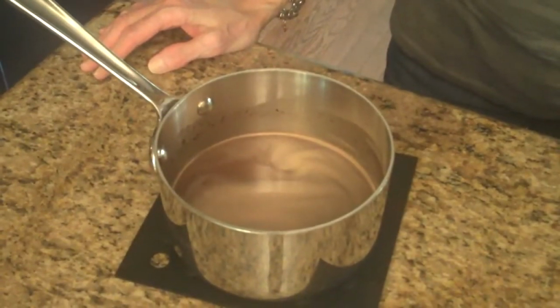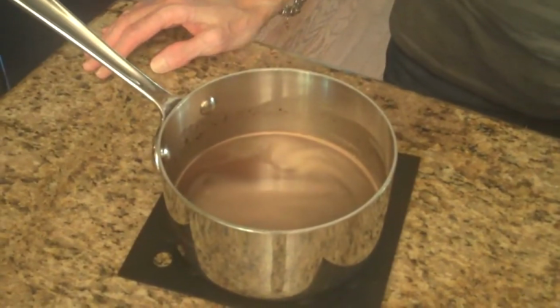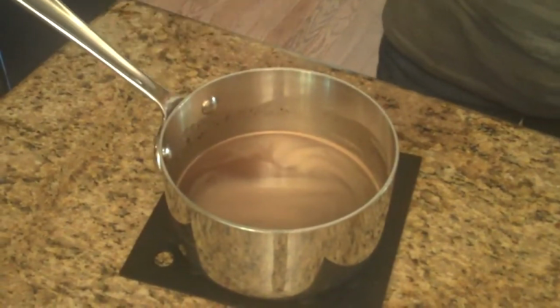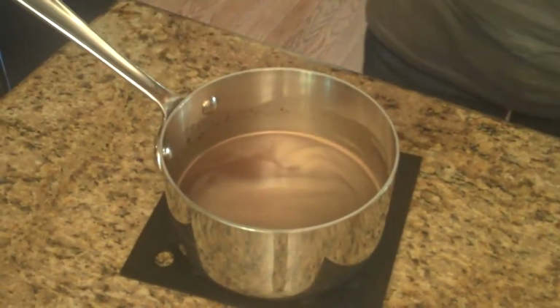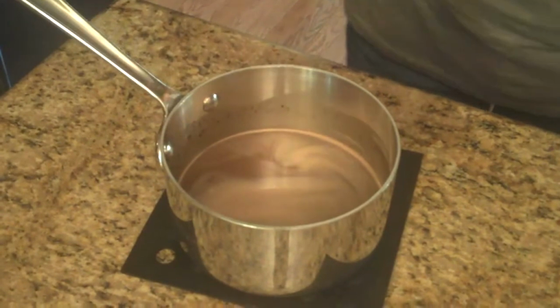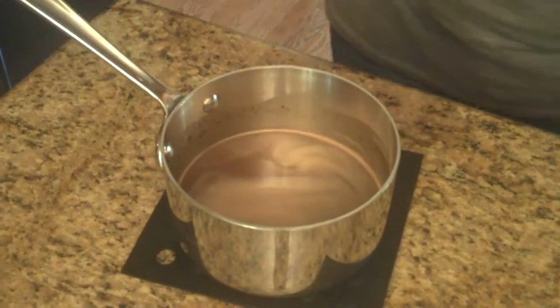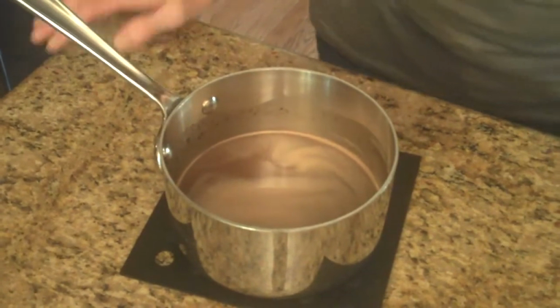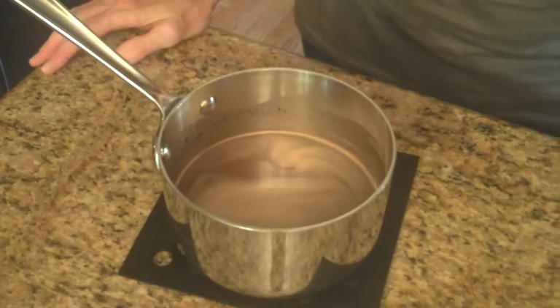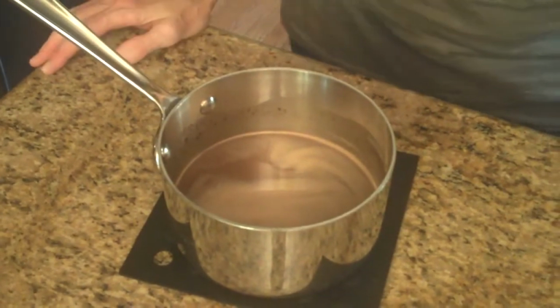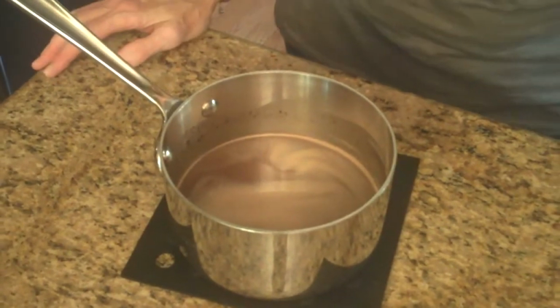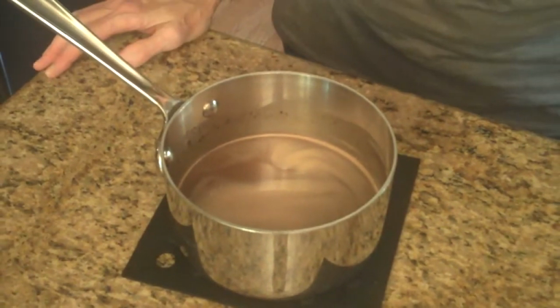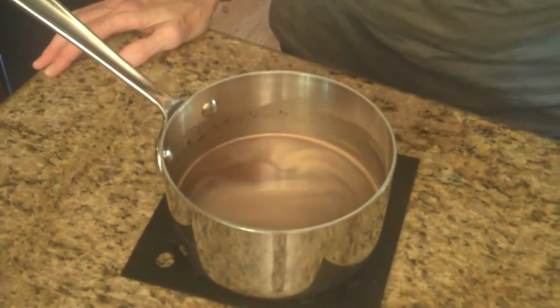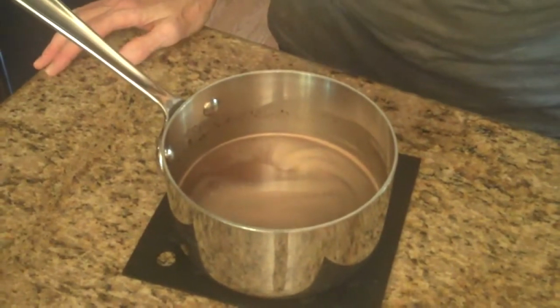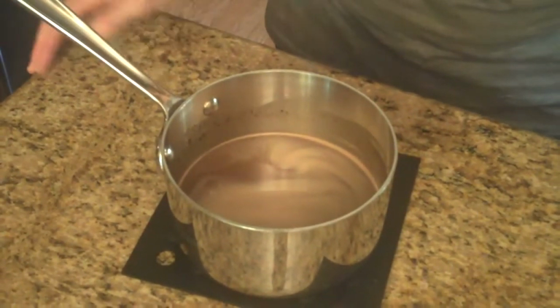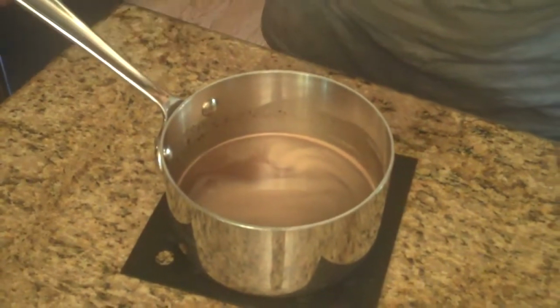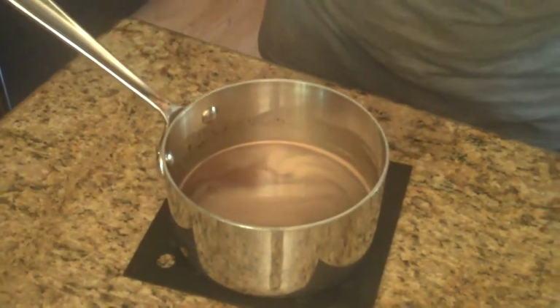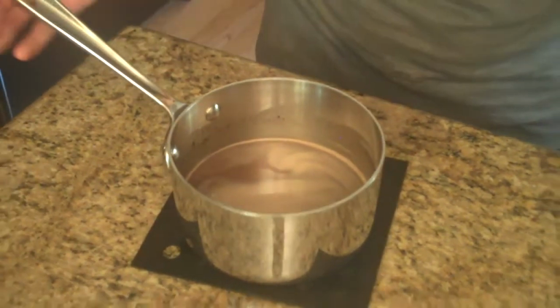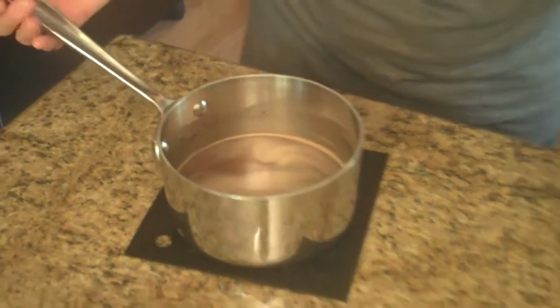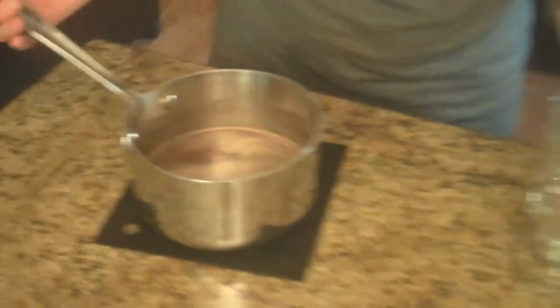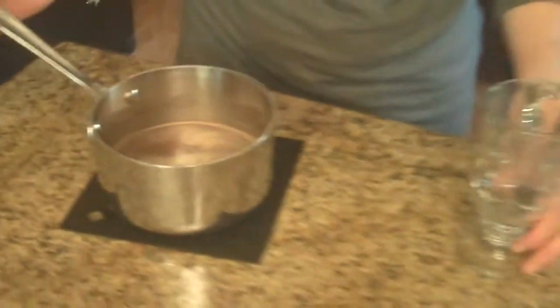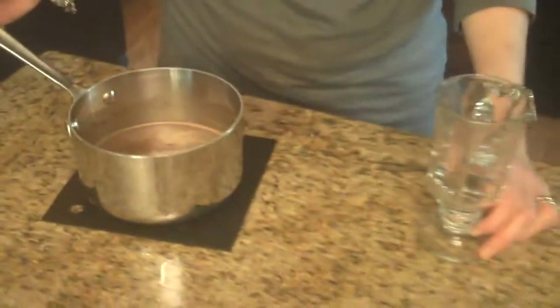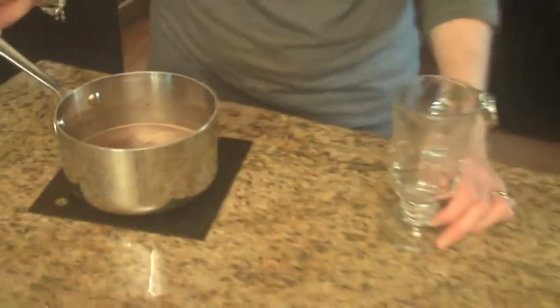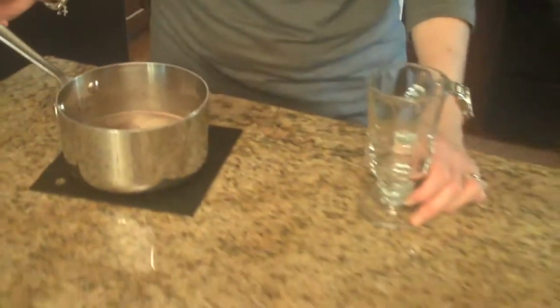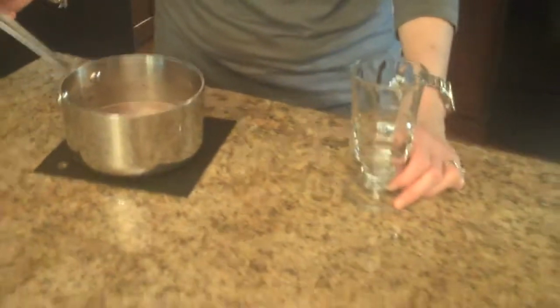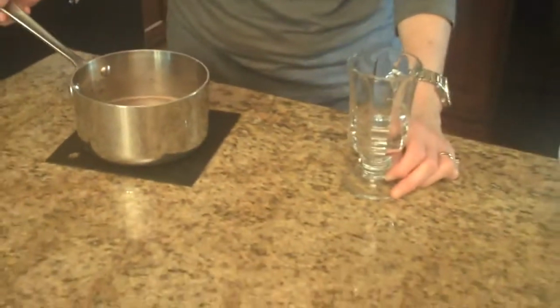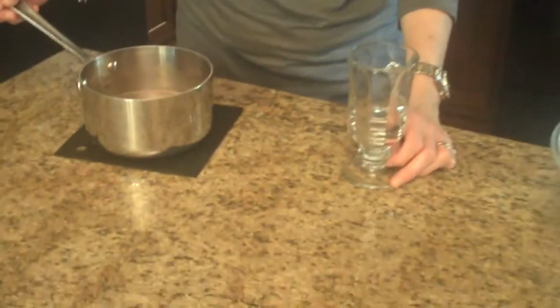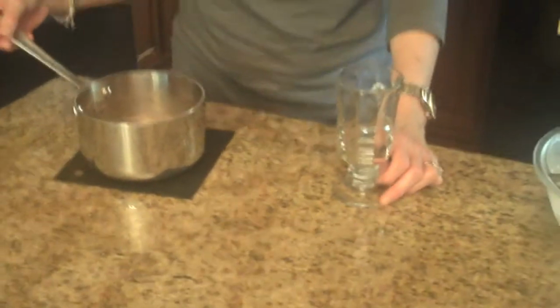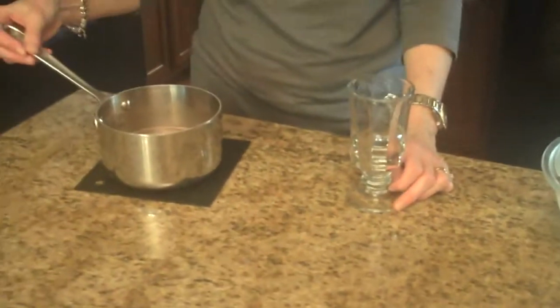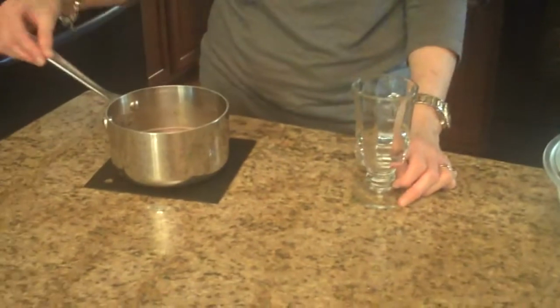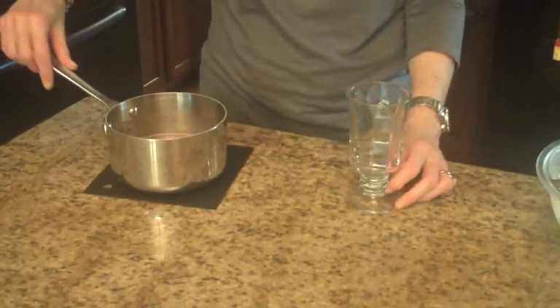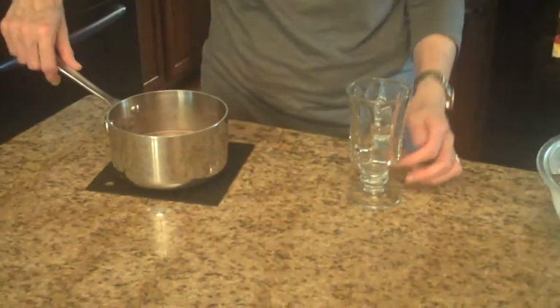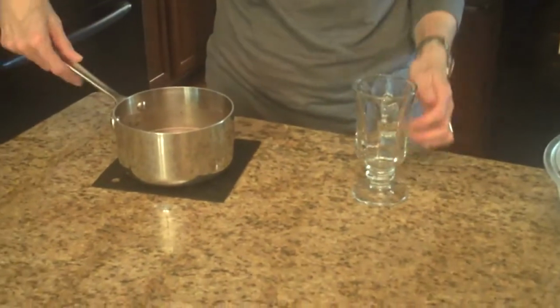My hot chocolate has been heated up and now I'm going to pour it in a glass and show you what it looks like served.